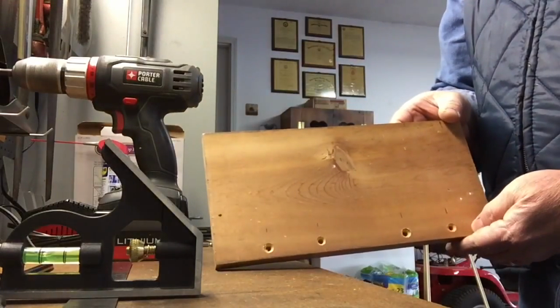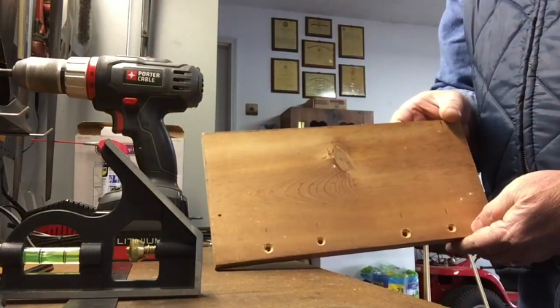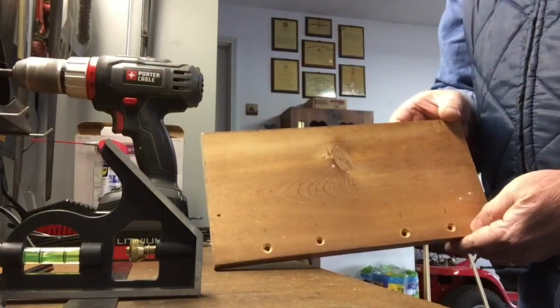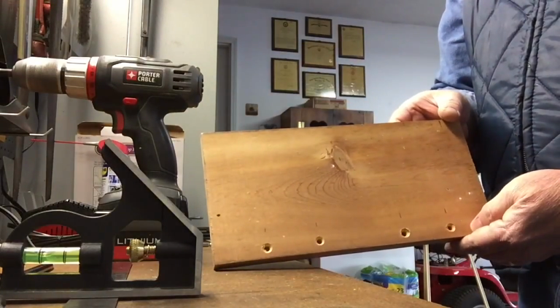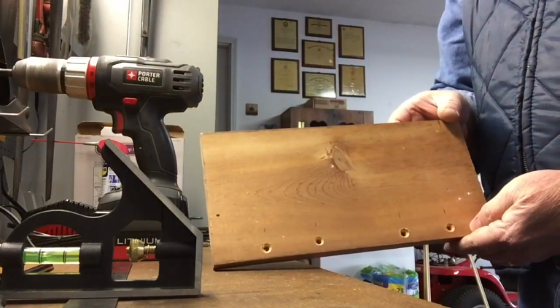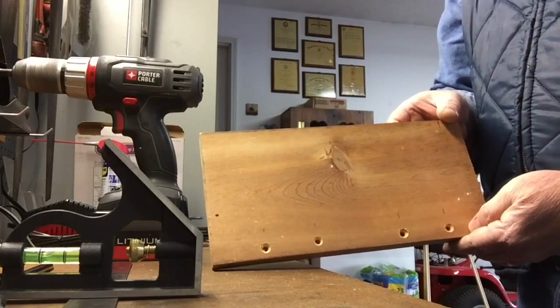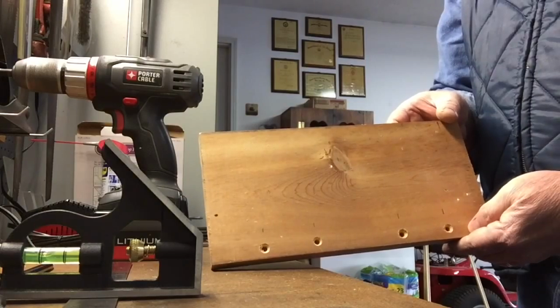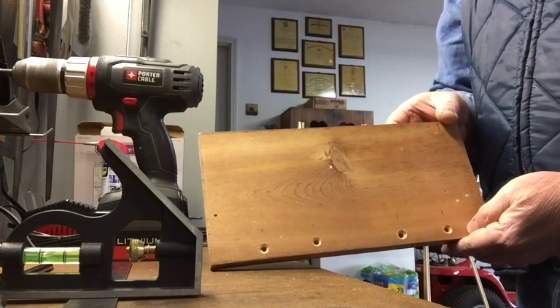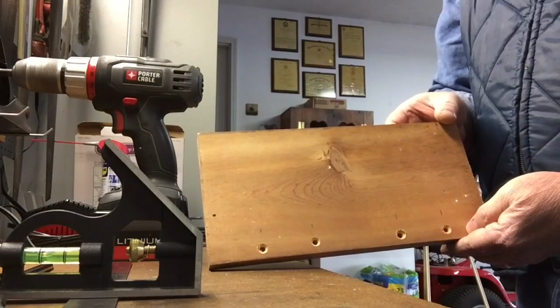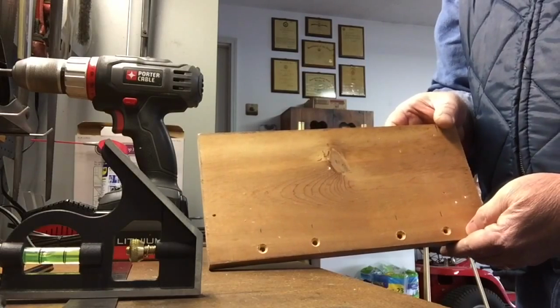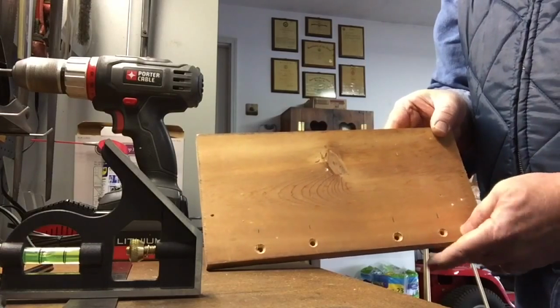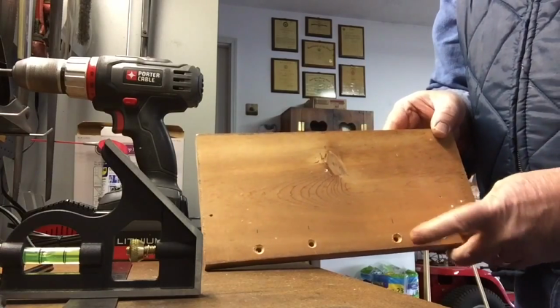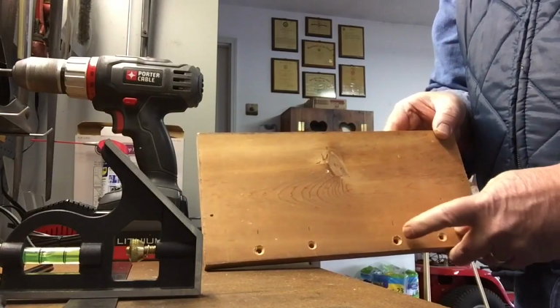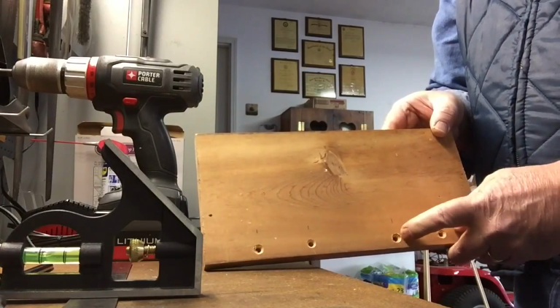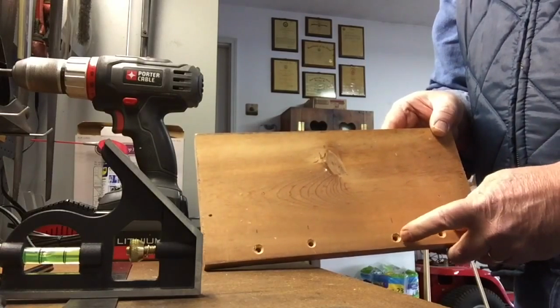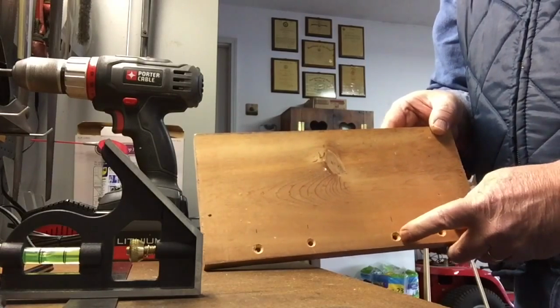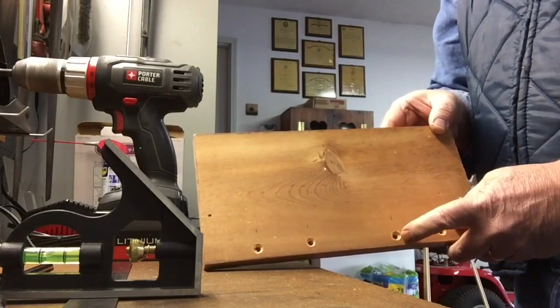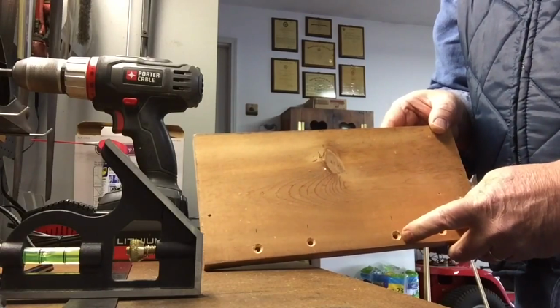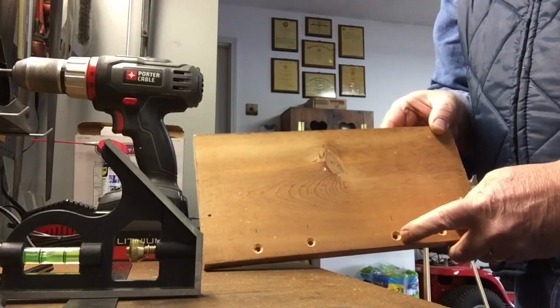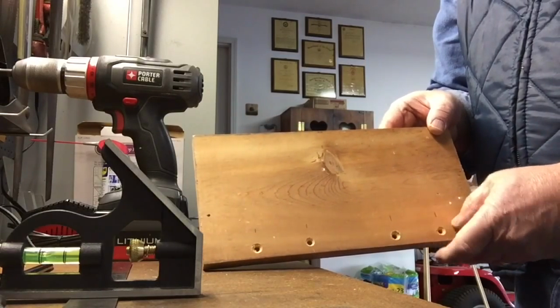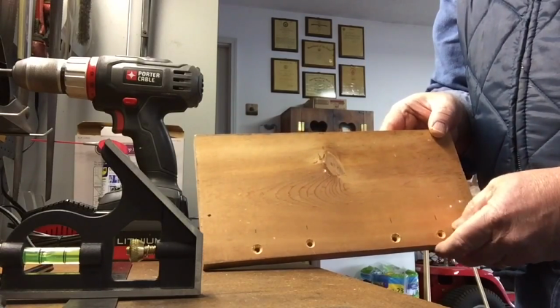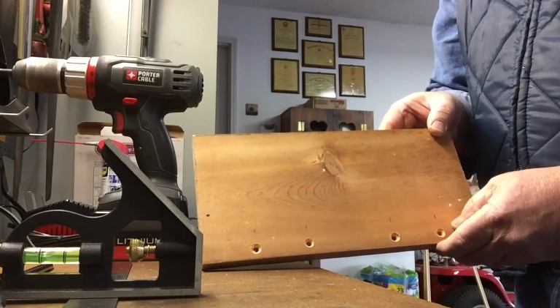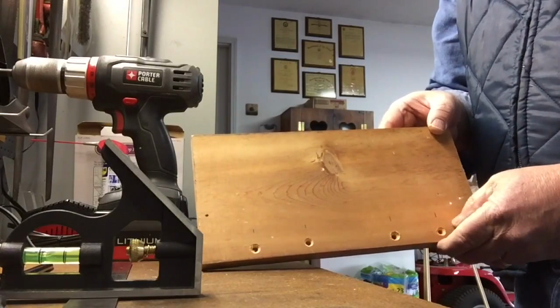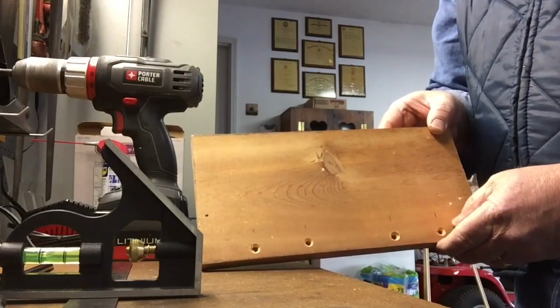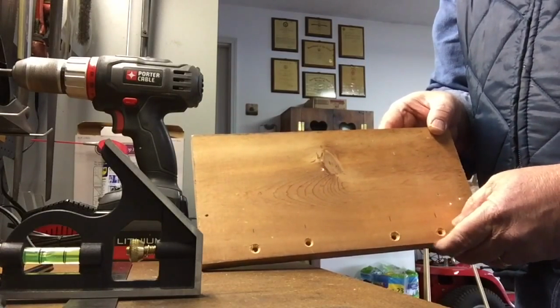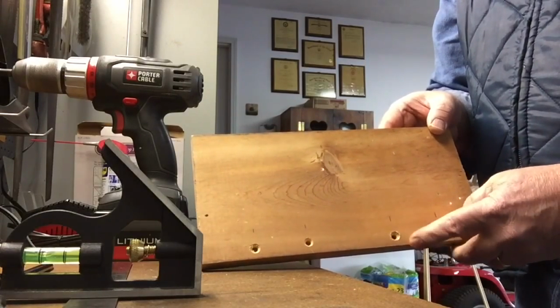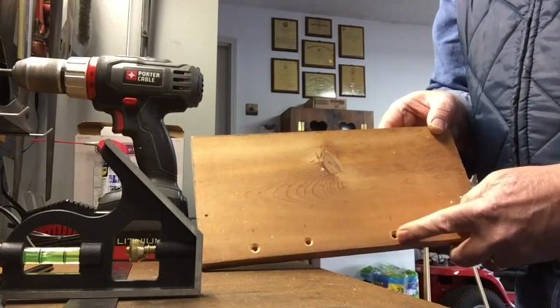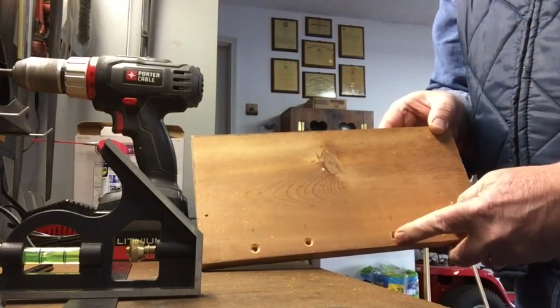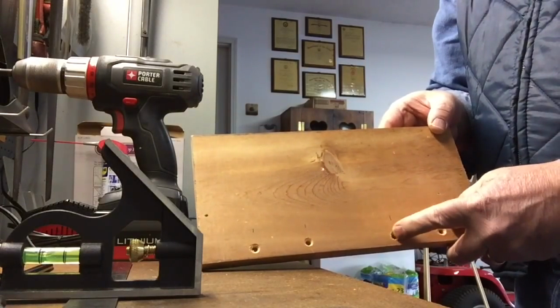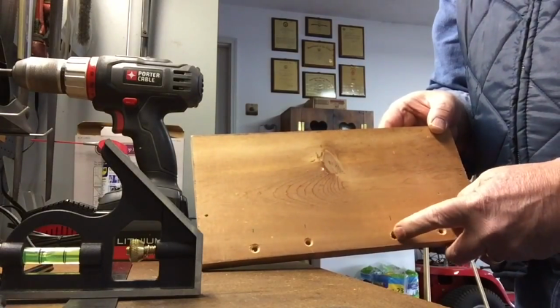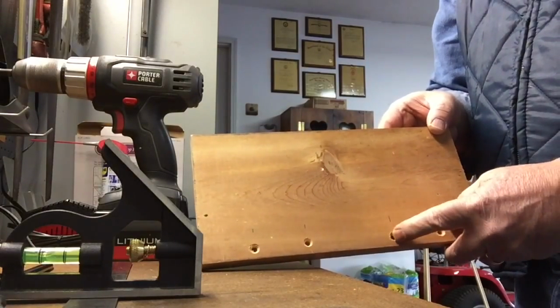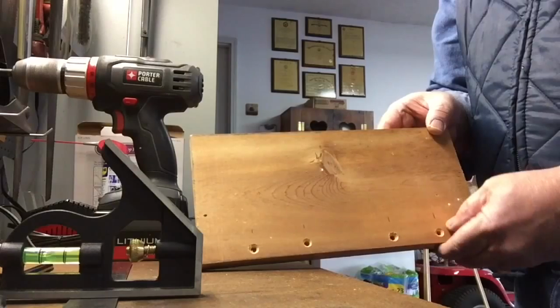Holes. Not just holes — countersunk holes. Yippee.